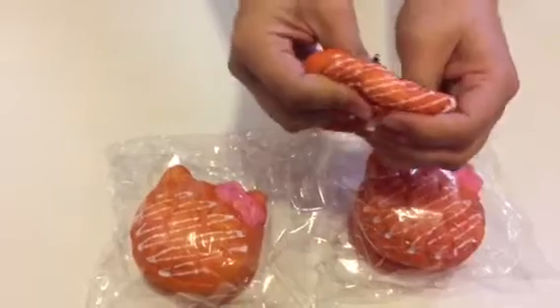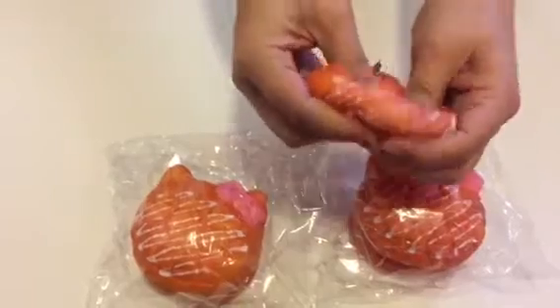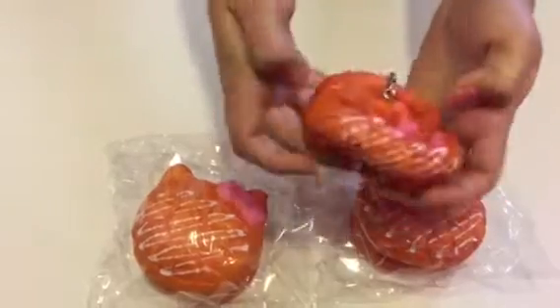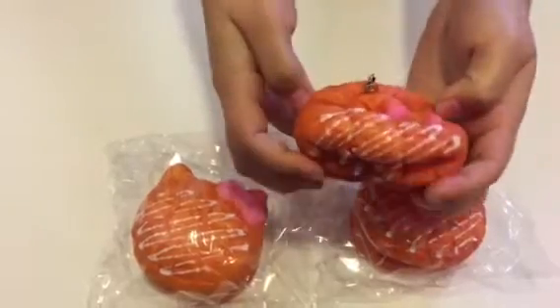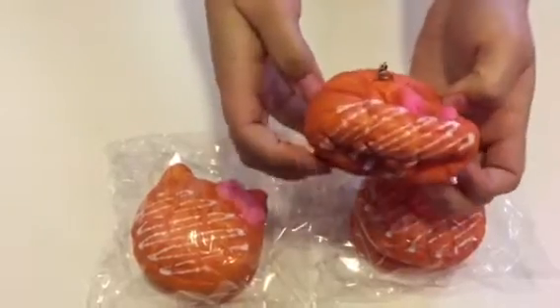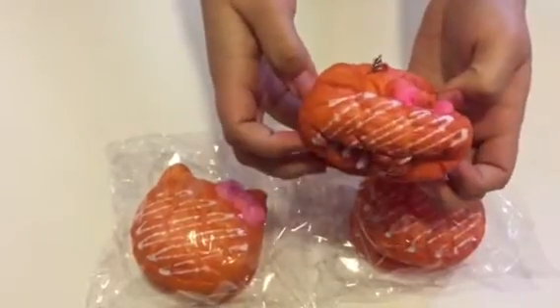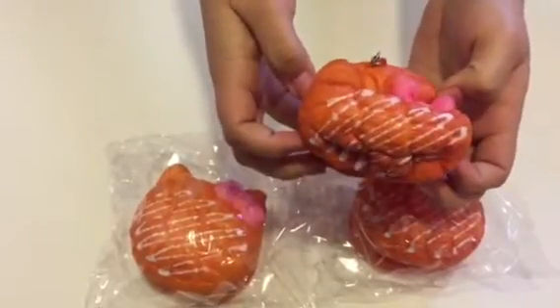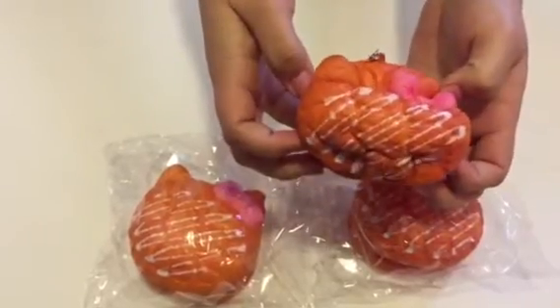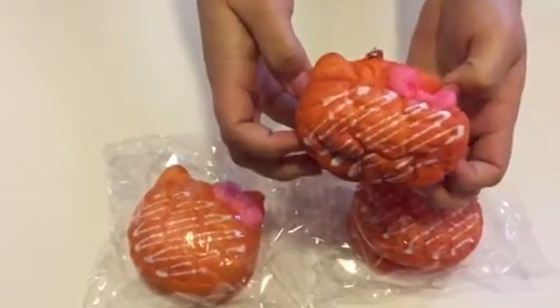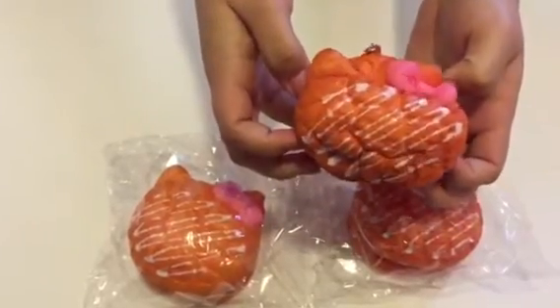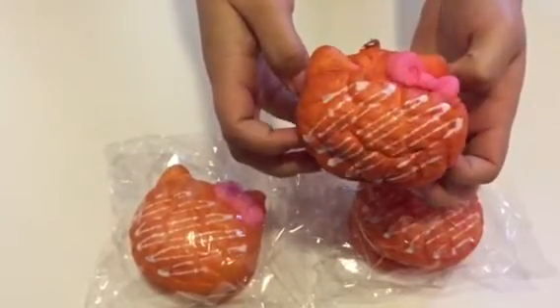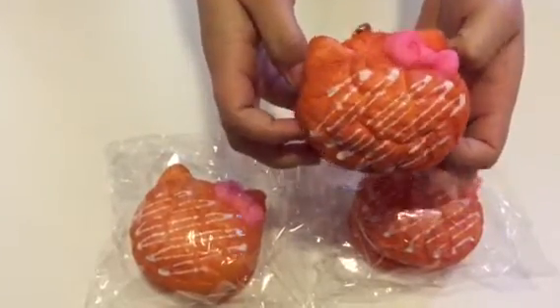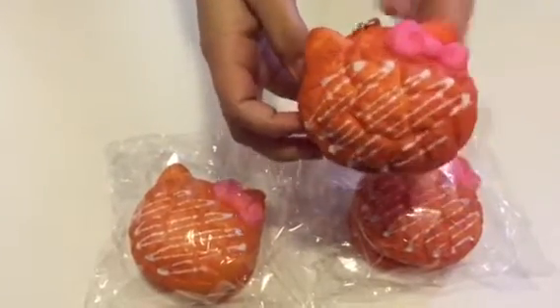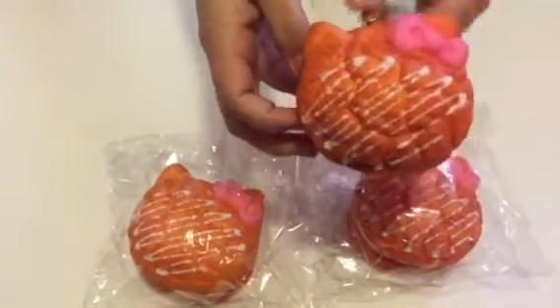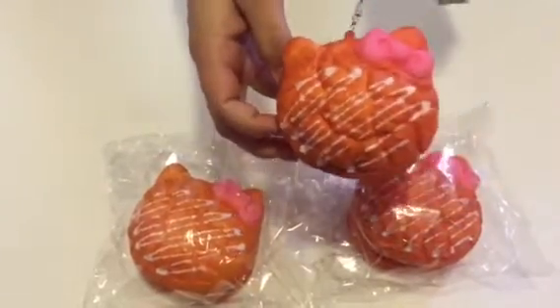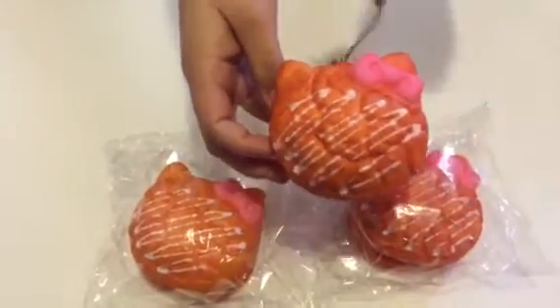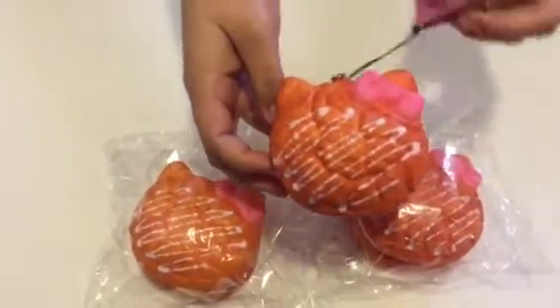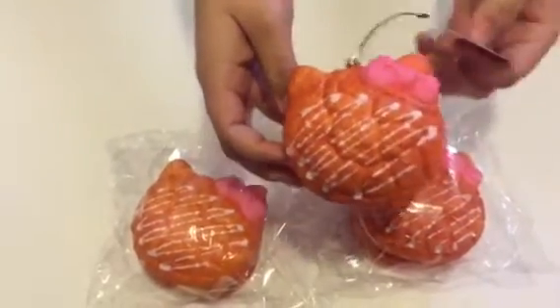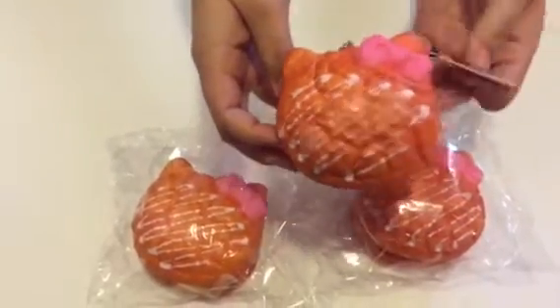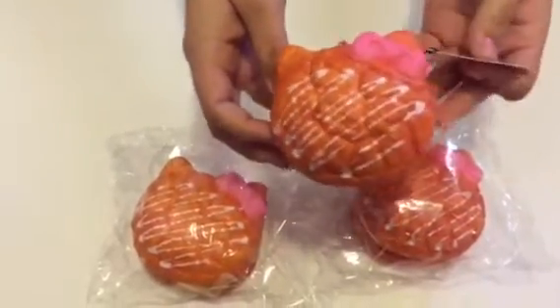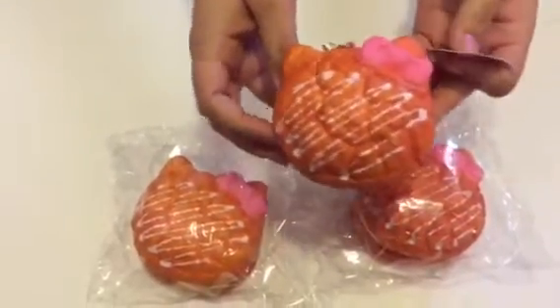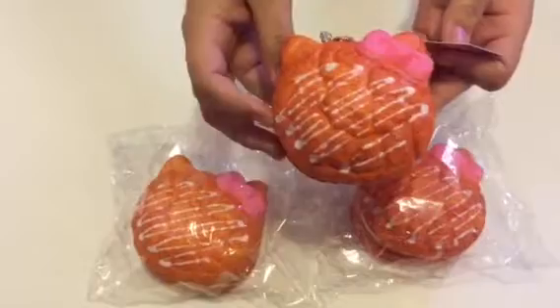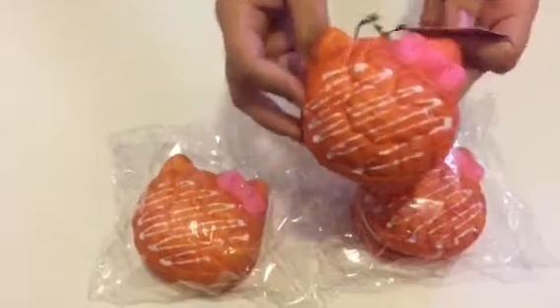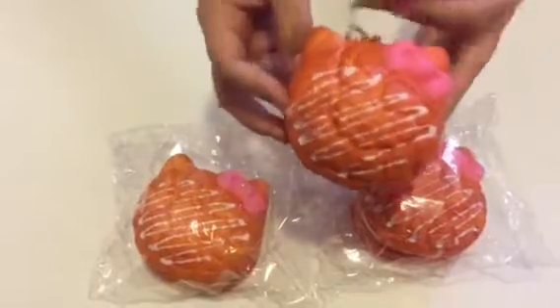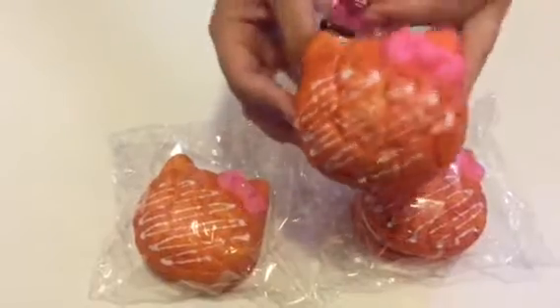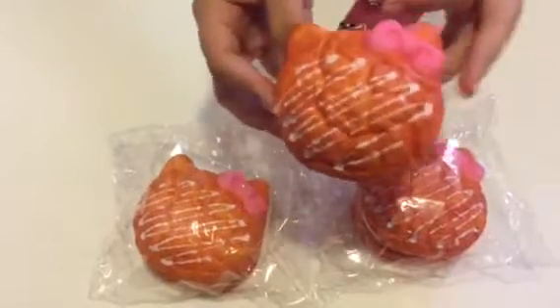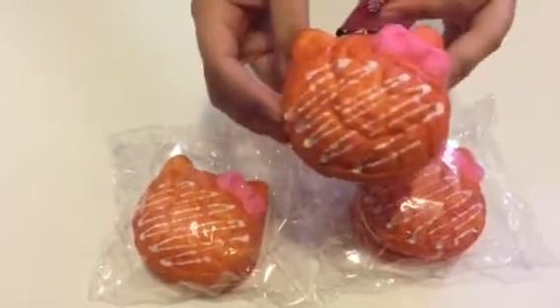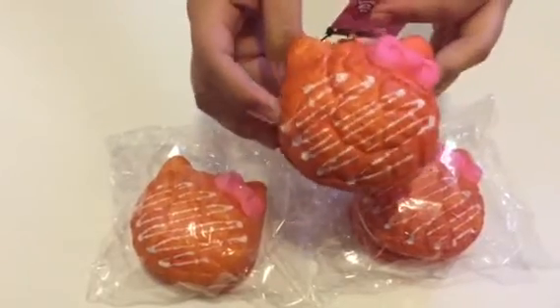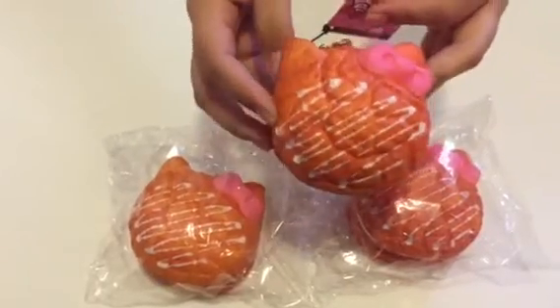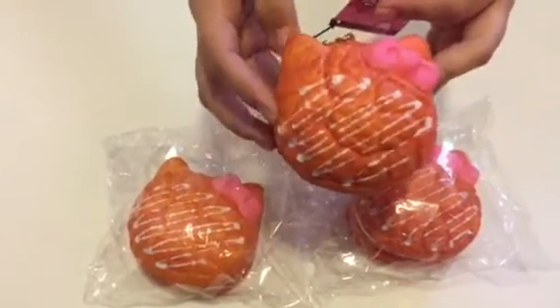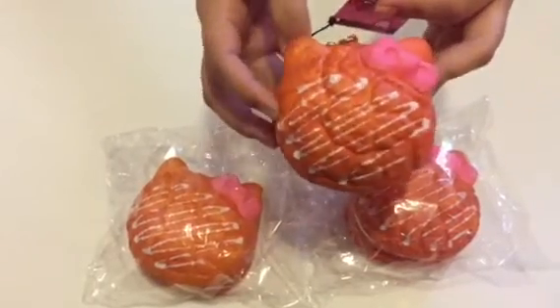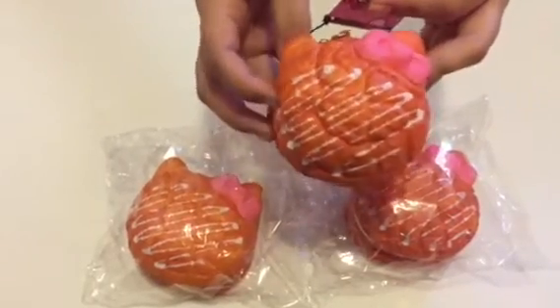One more time. So, if this is something that you would like to add to your collection, go to sillysquishies.com. Thanks for watching!